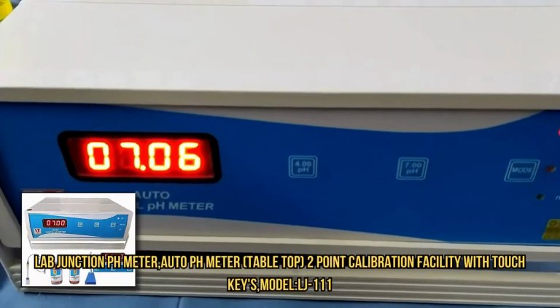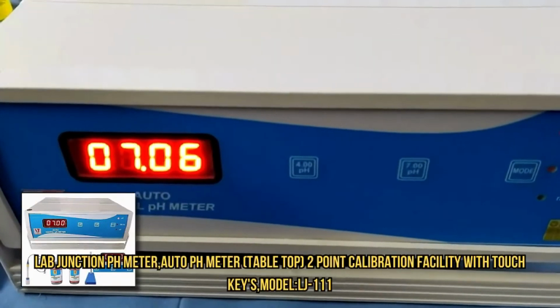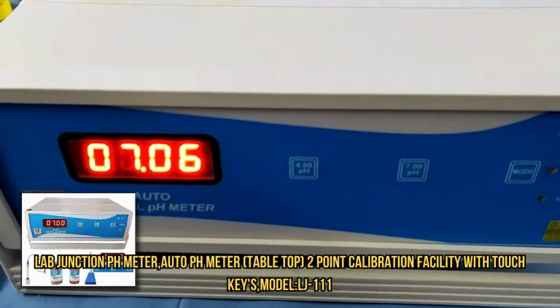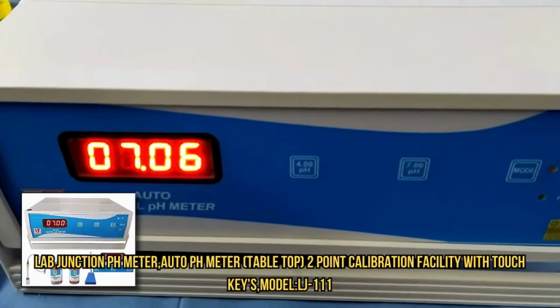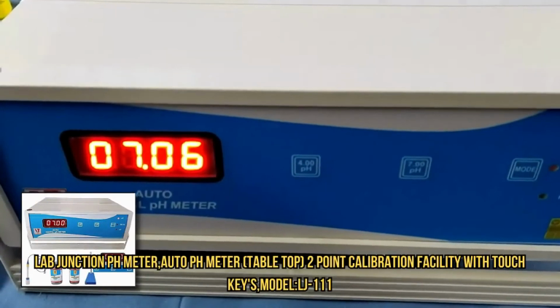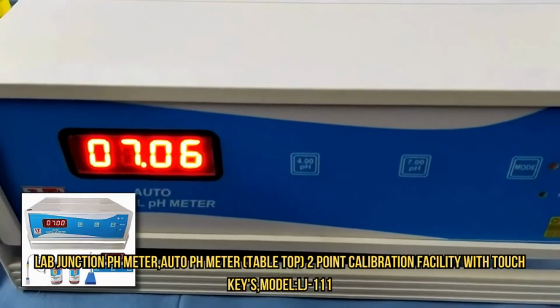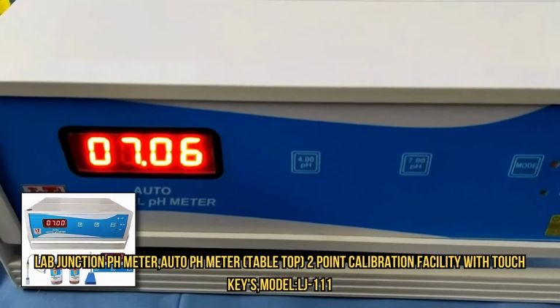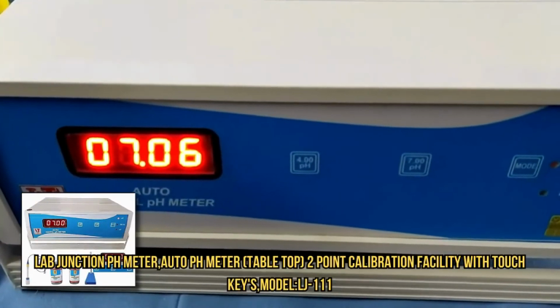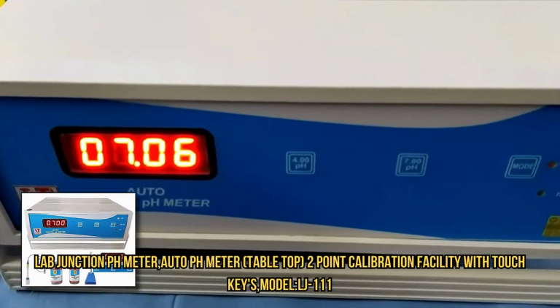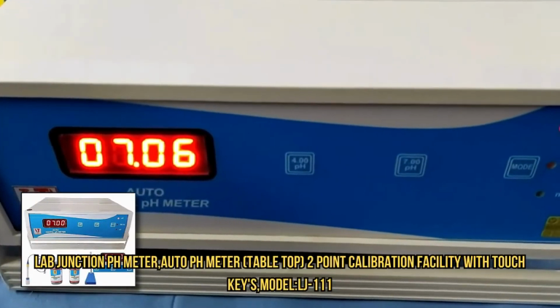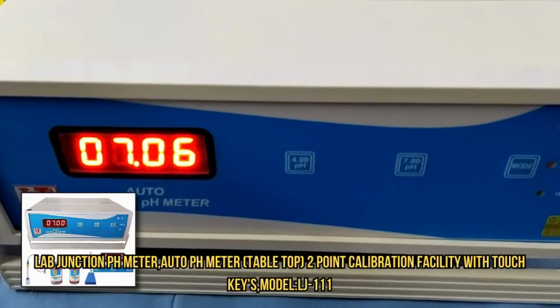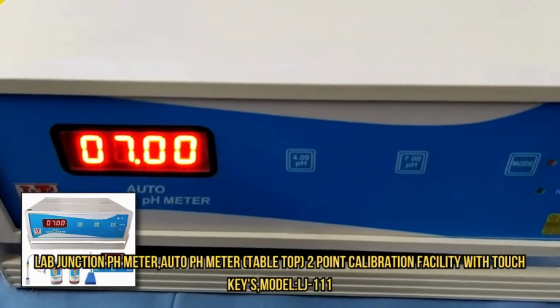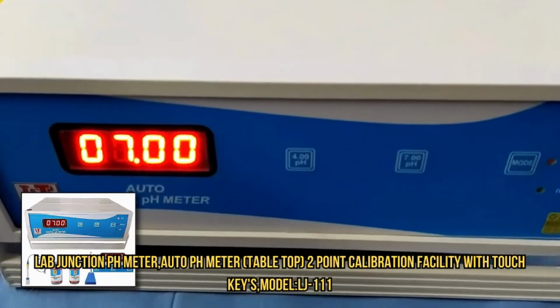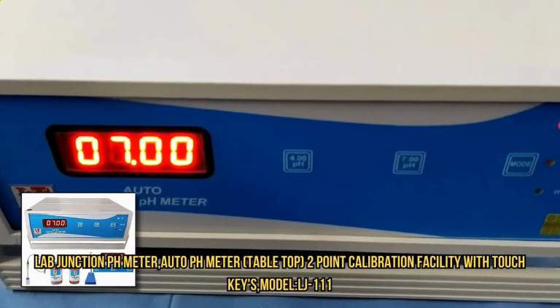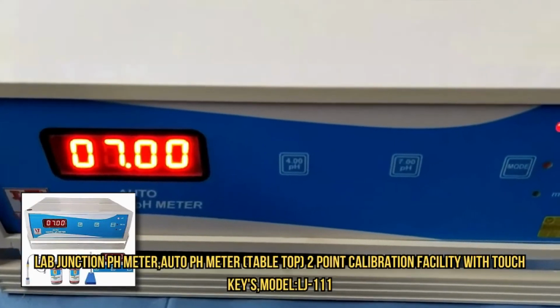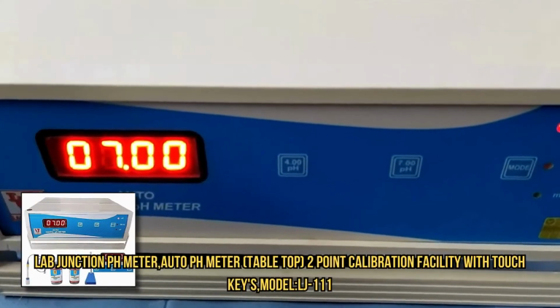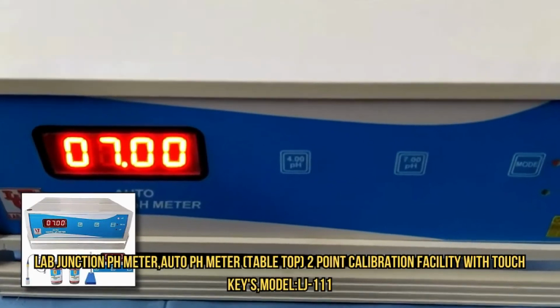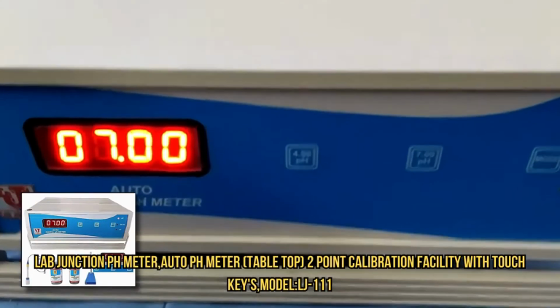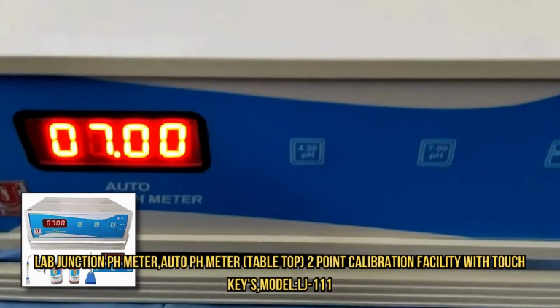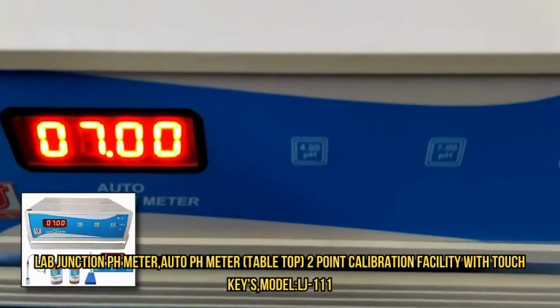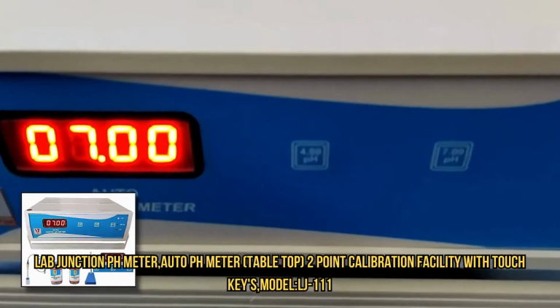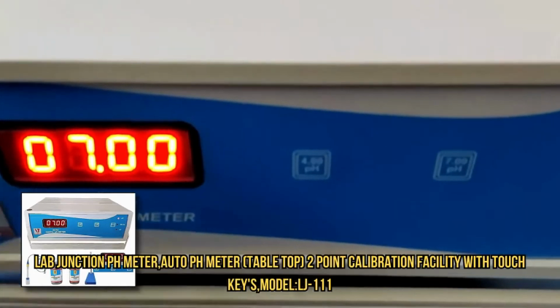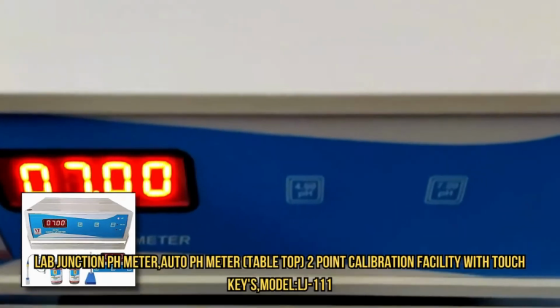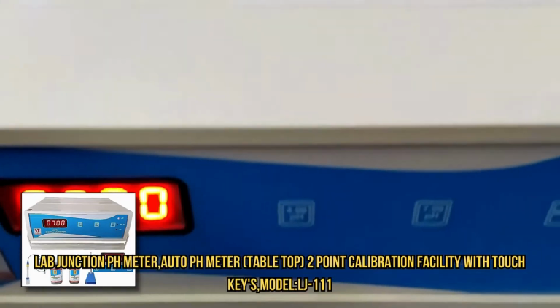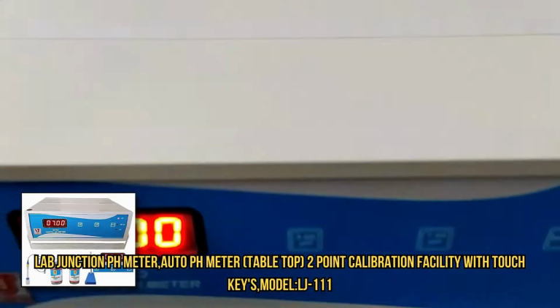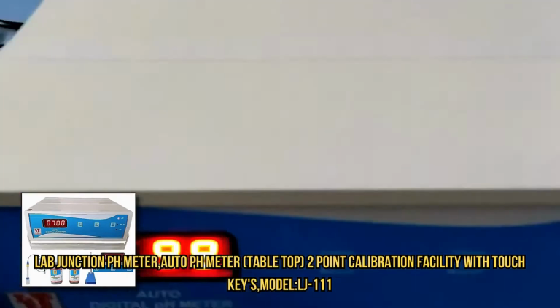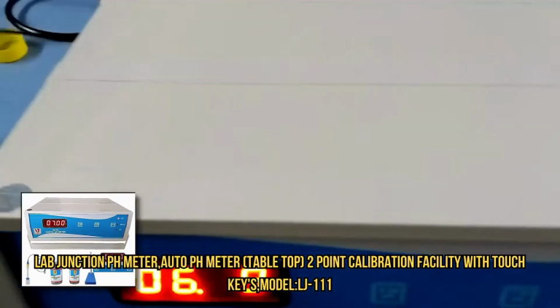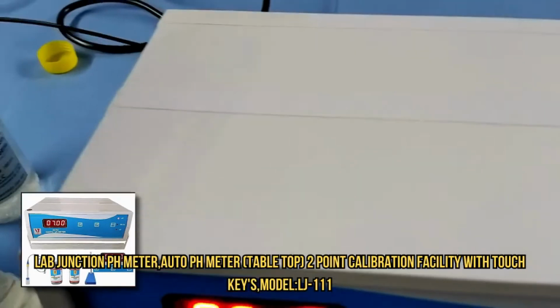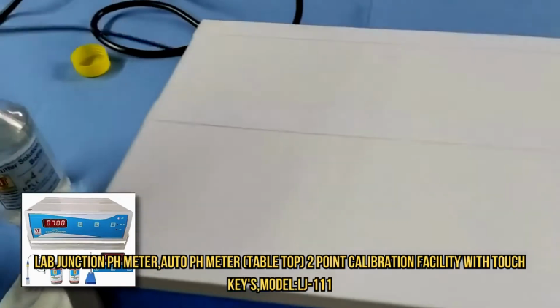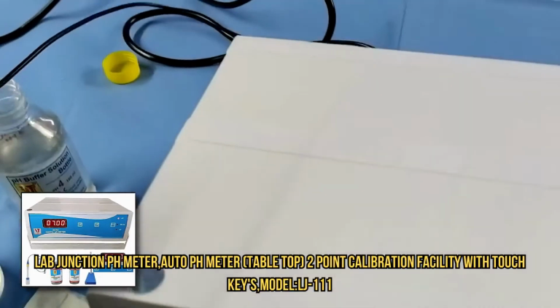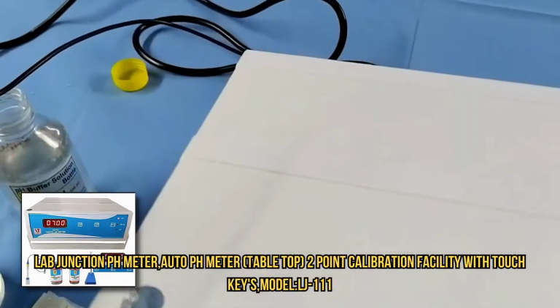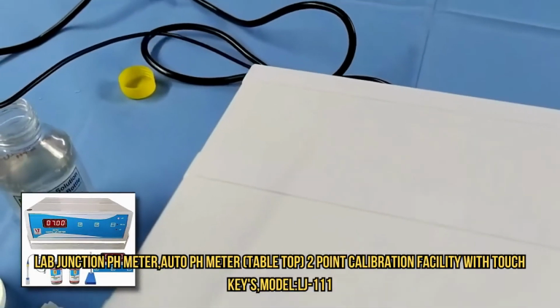LabJunction educates clients on the importance of environmental testing and how to interpret results for proactive environmental management. It employs experienced scientists and technicians proficient in analyzing diverse sample types.